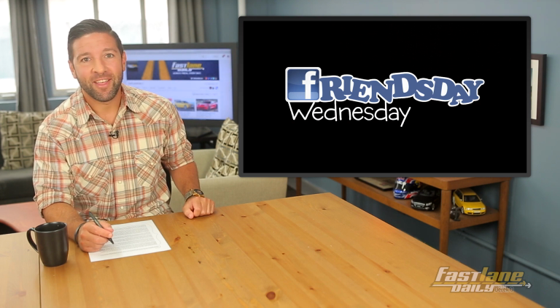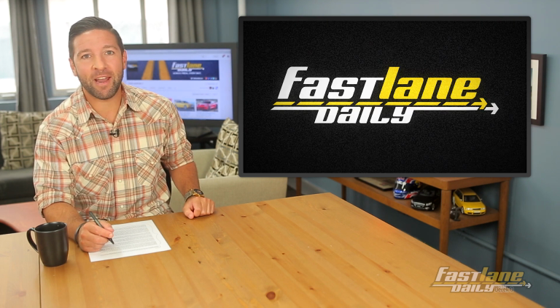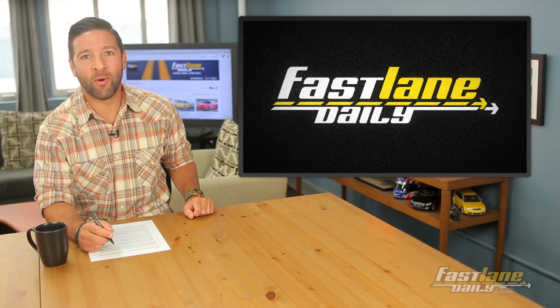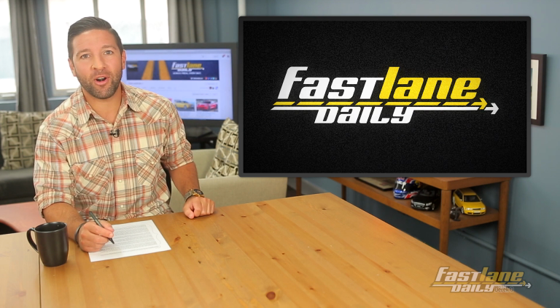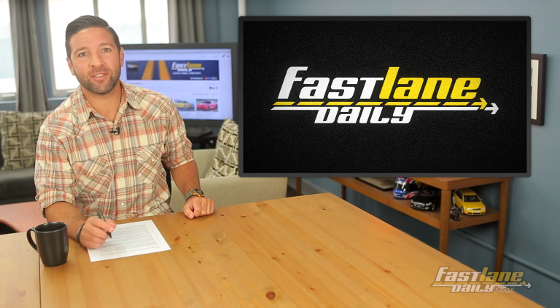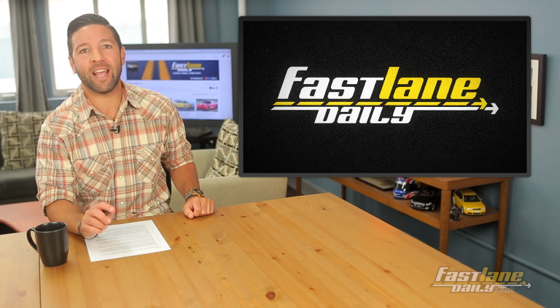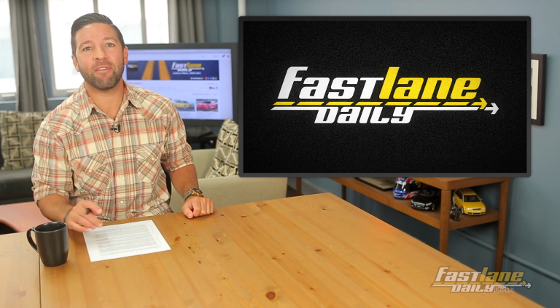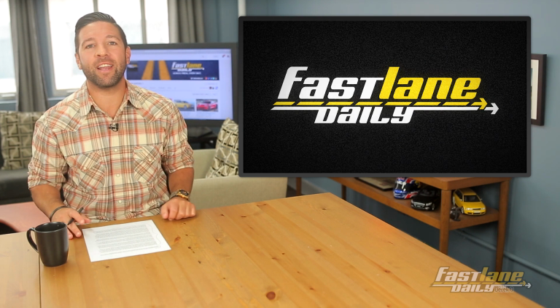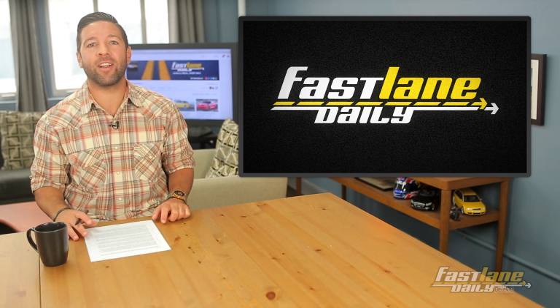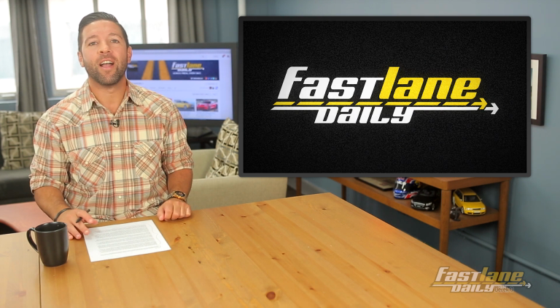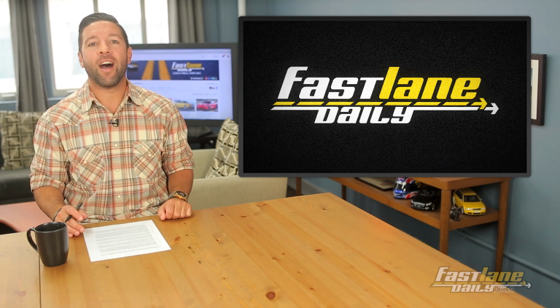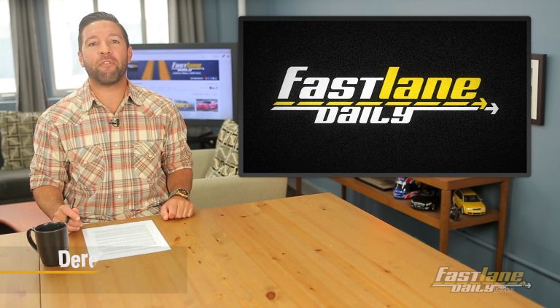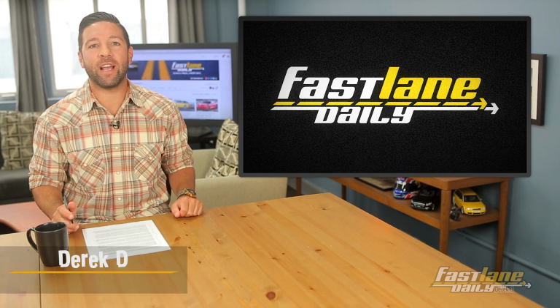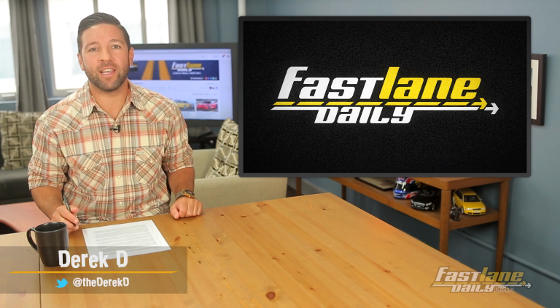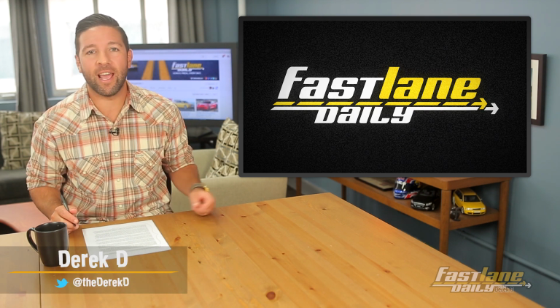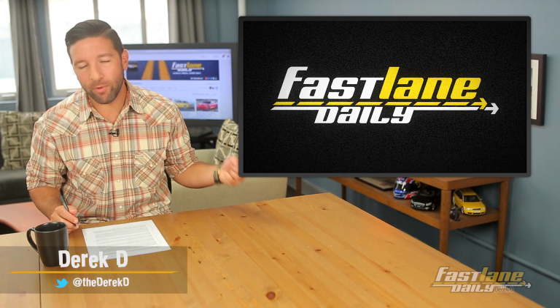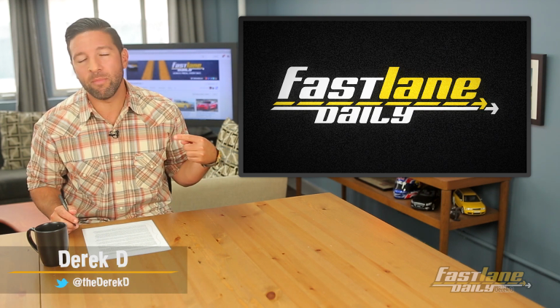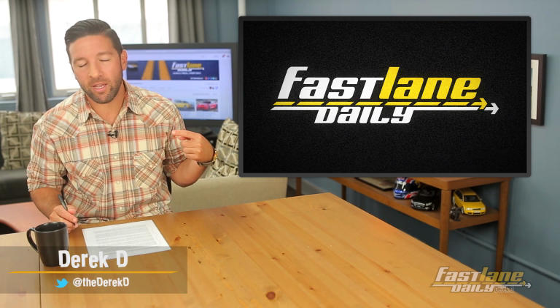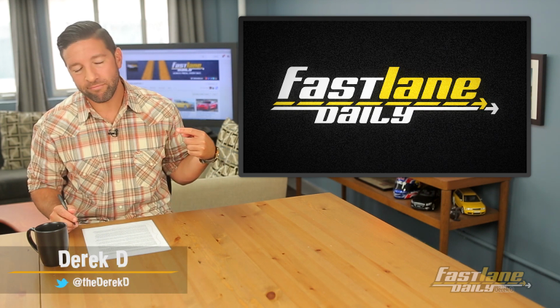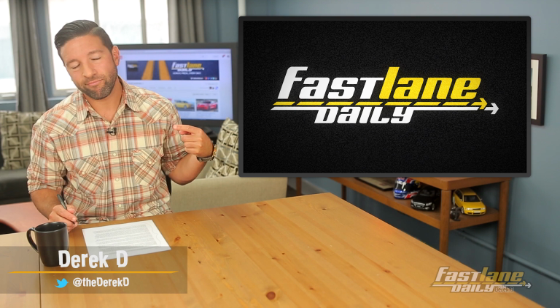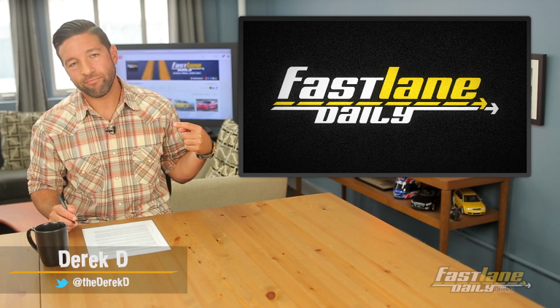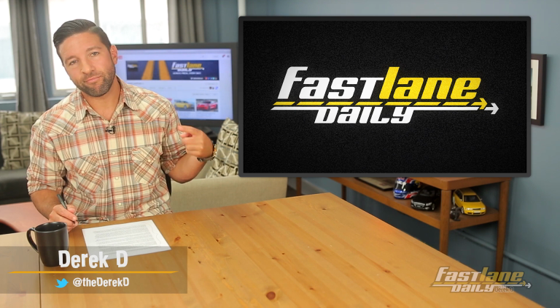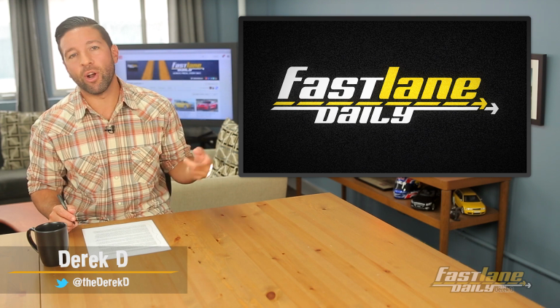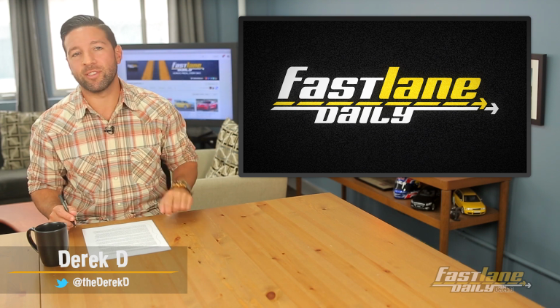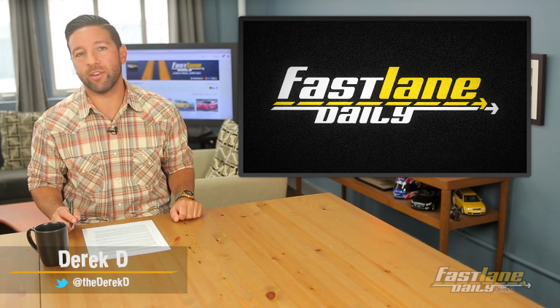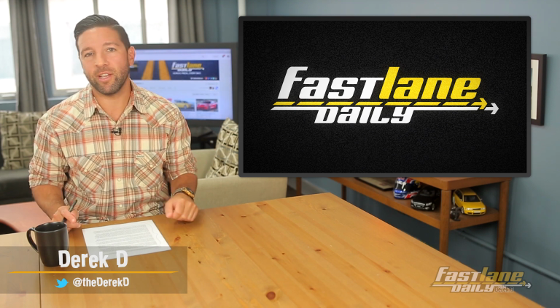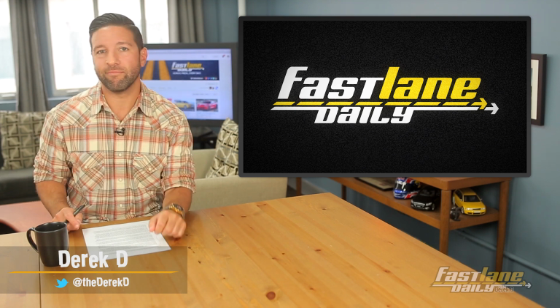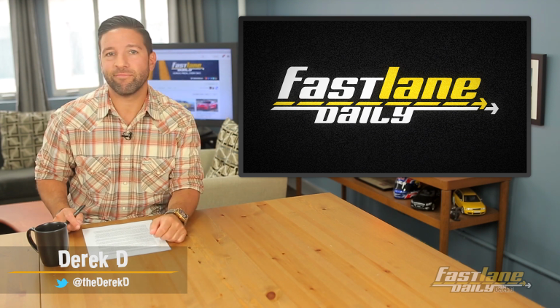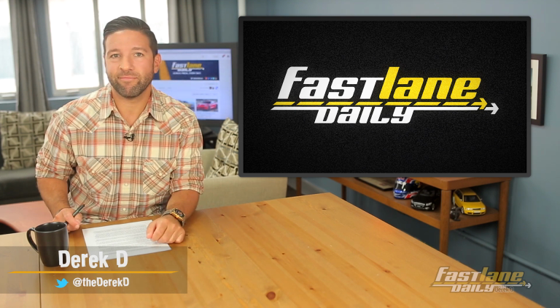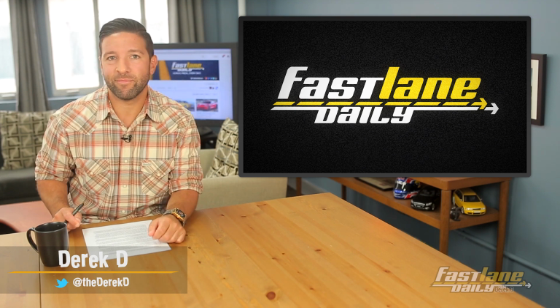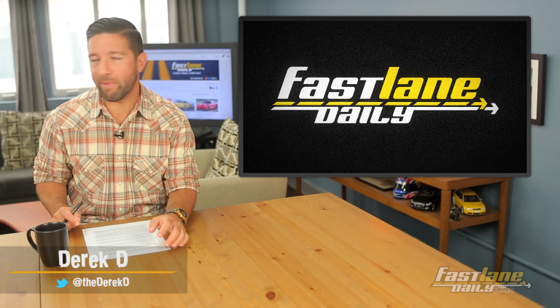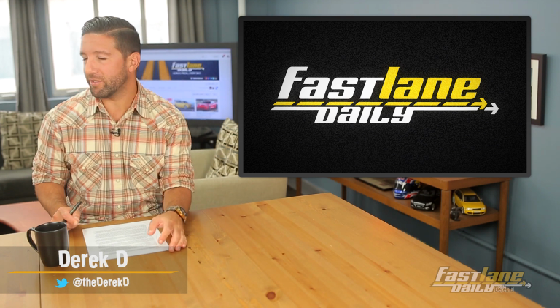That and more, all today, right here on Fast Lane Daily, with me, your host, Derek D. Right, Max?